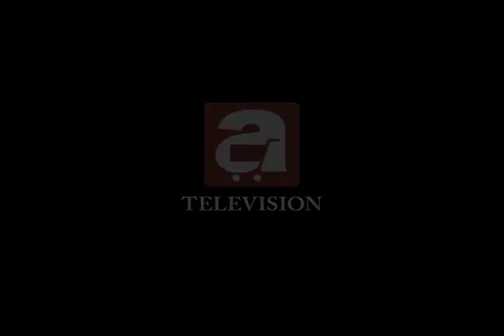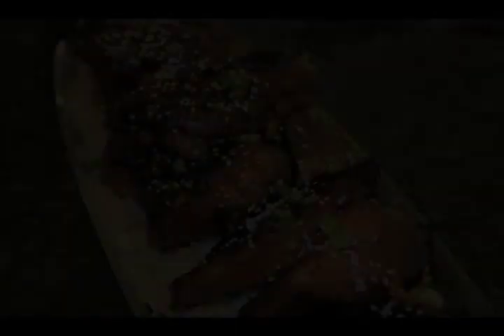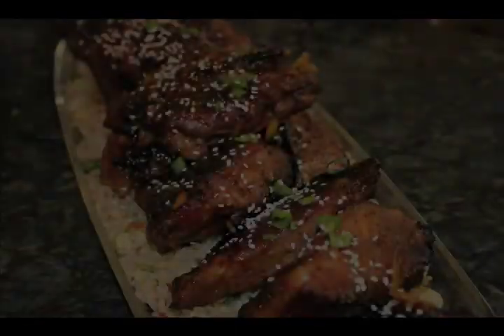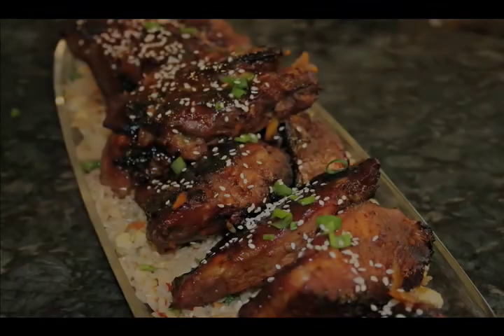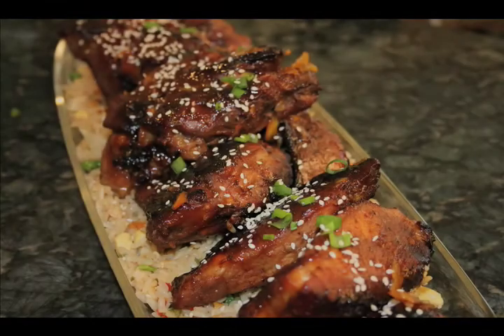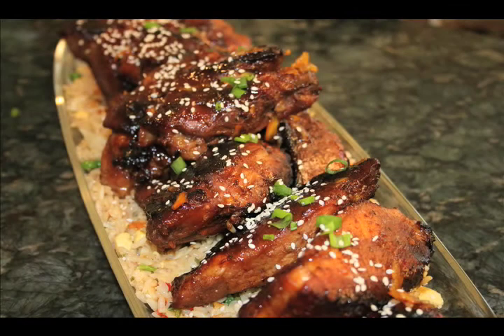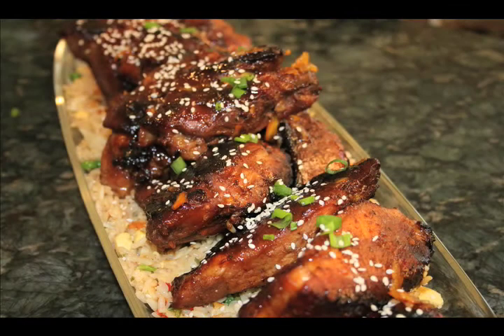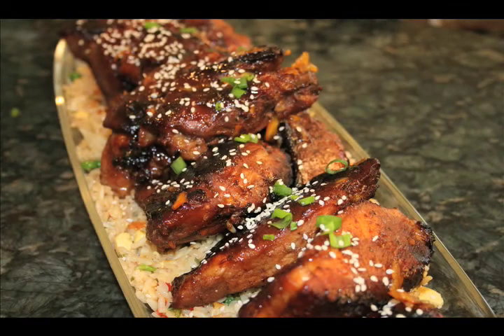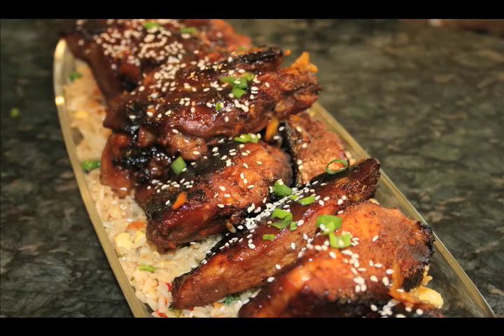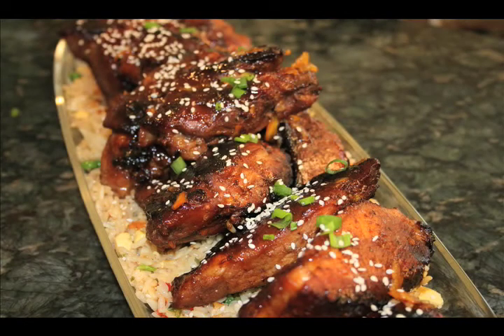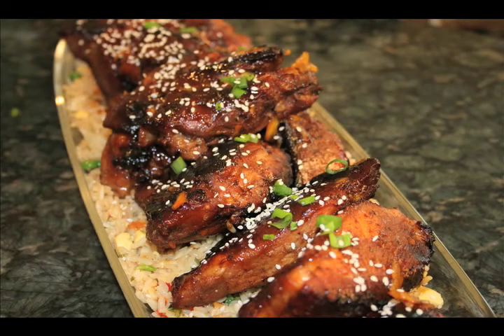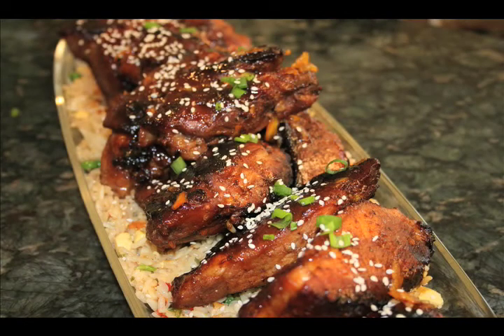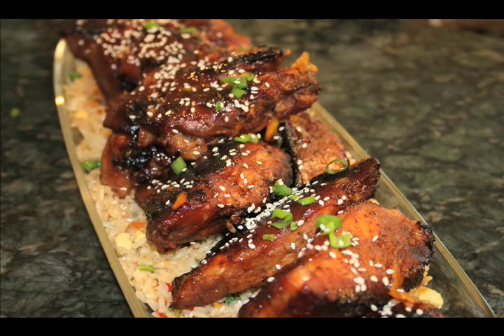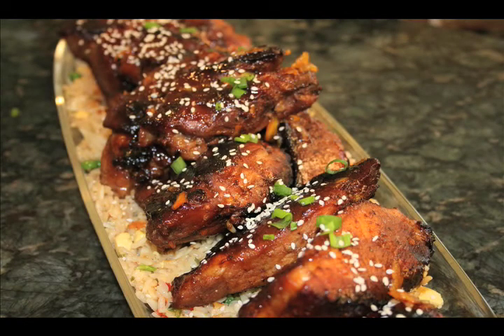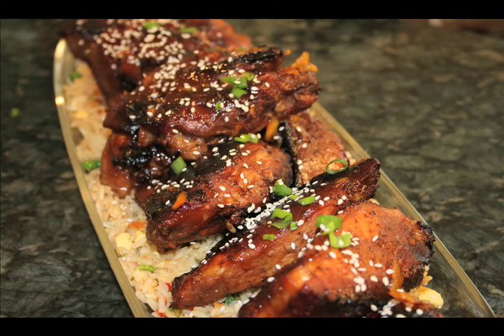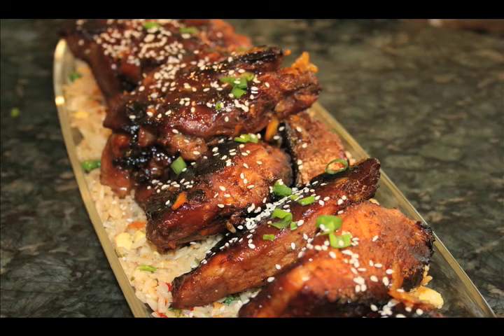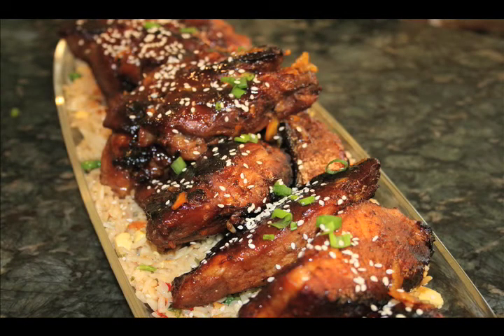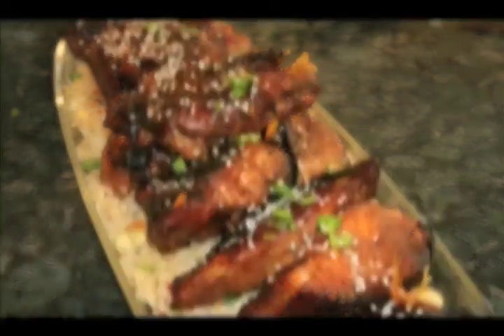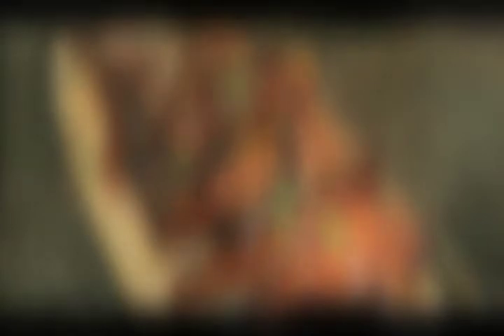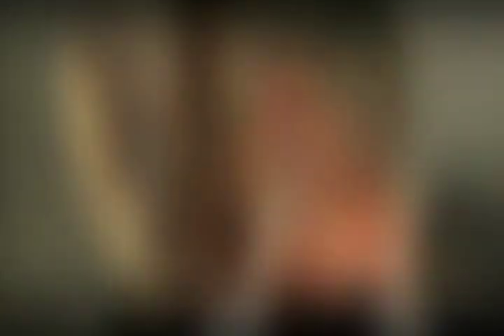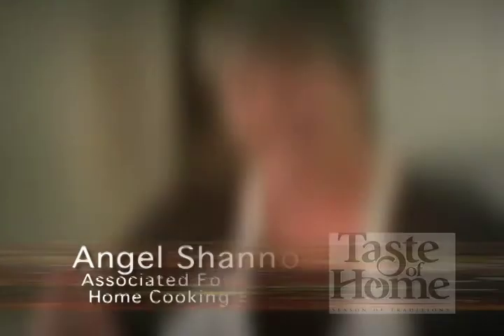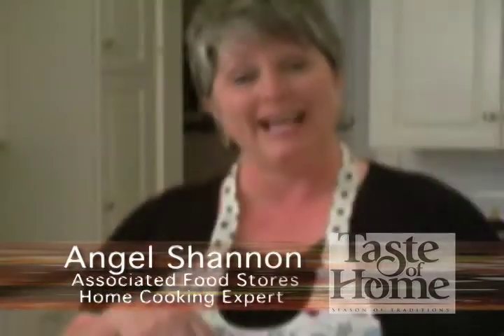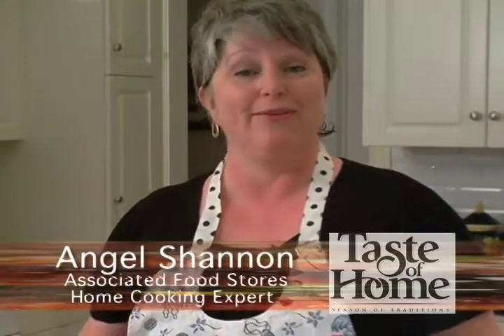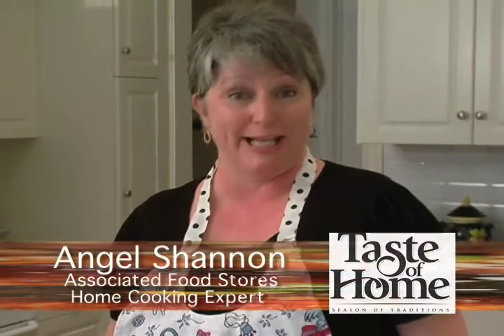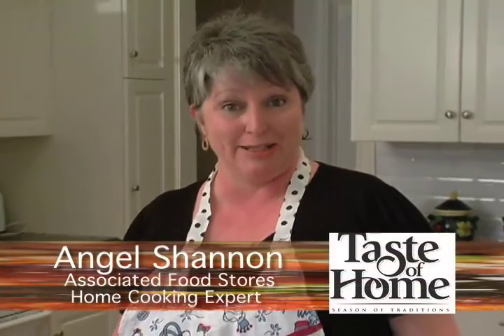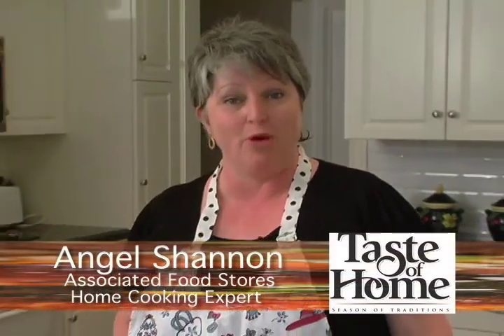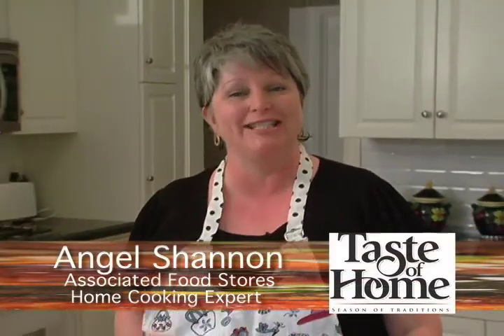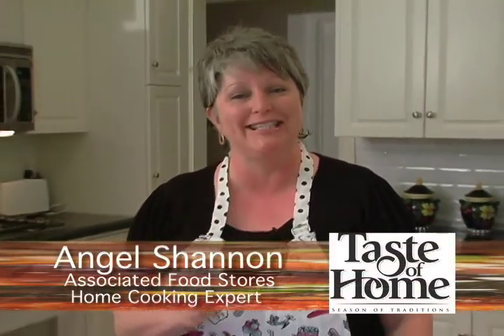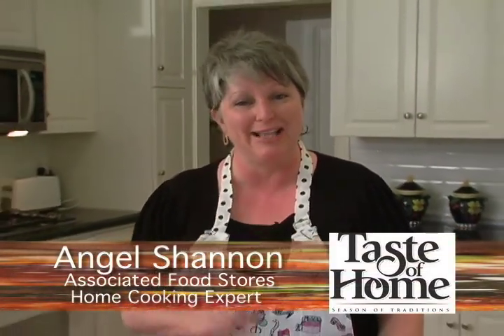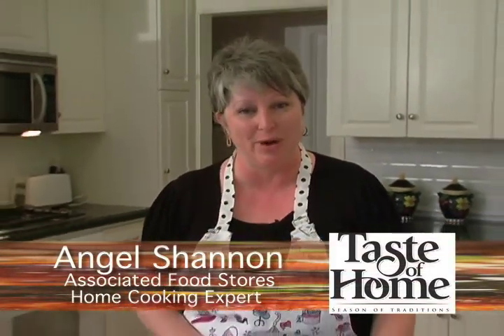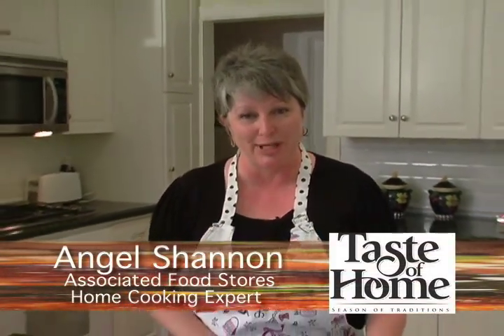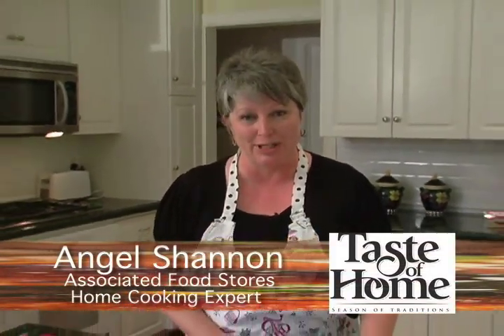How does ginger pork ribs sound for dinner? I think it sounds great, and today for Taste of Home that's exactly what we're going to do.